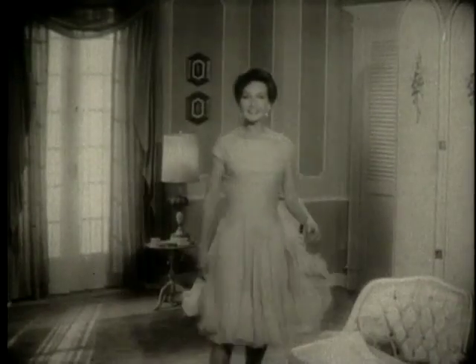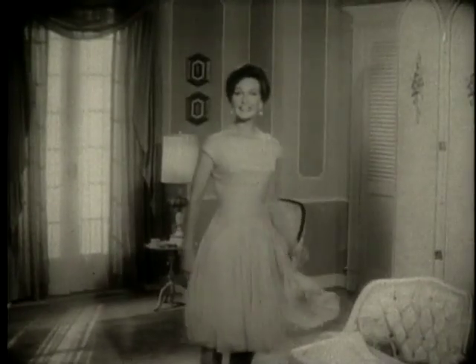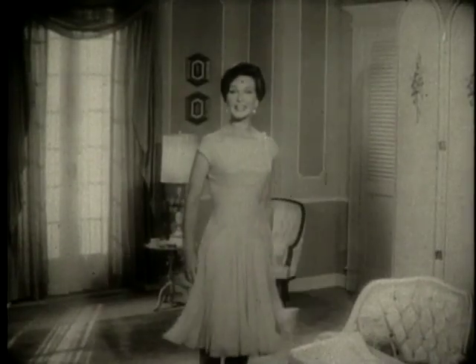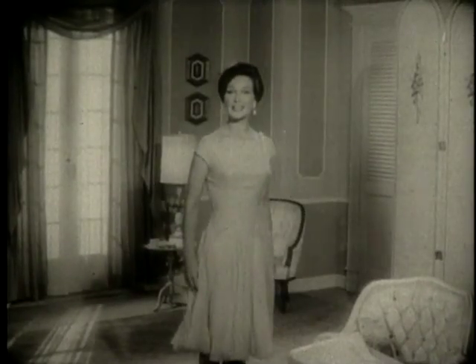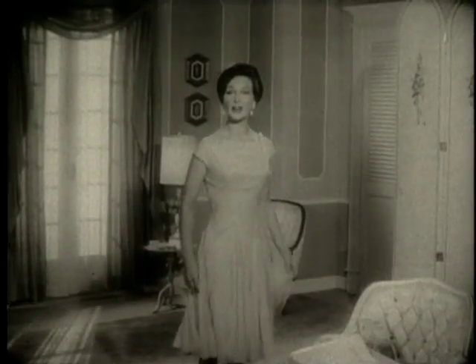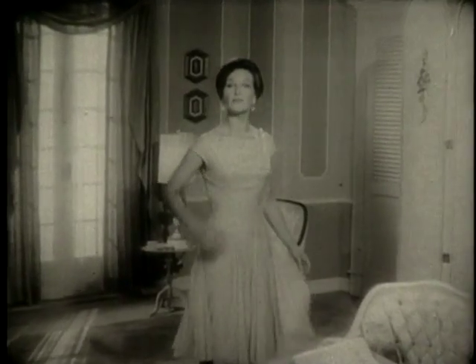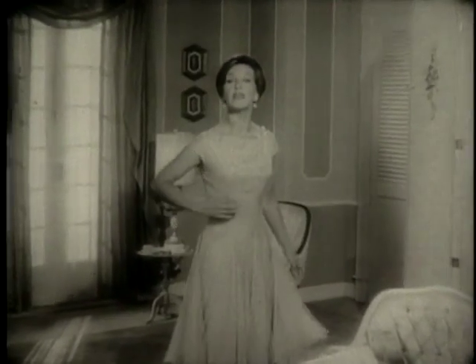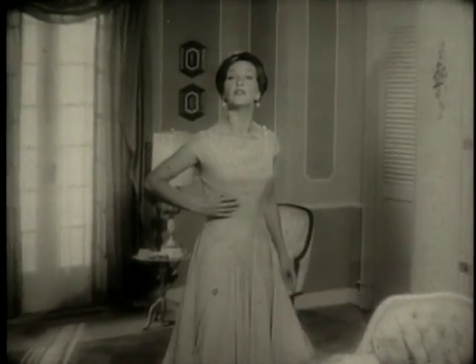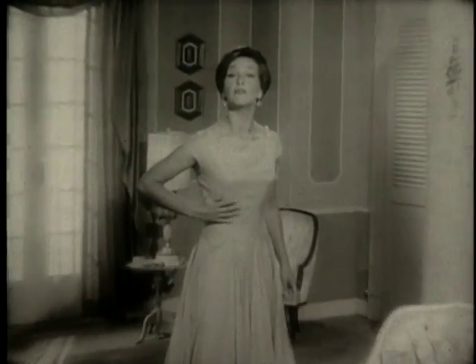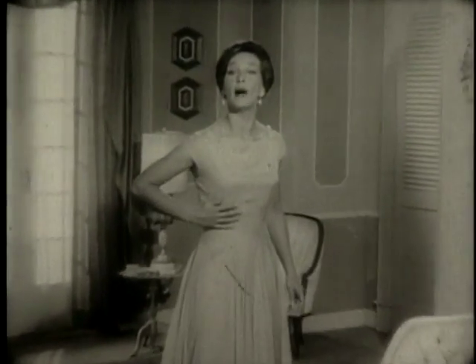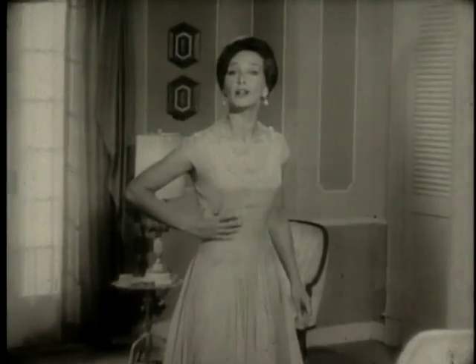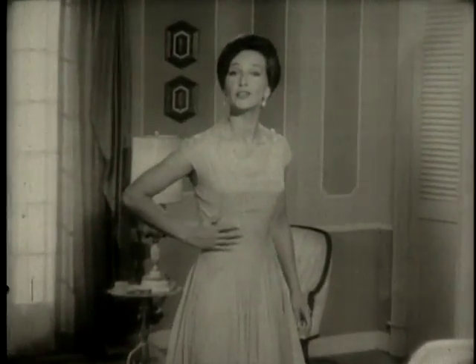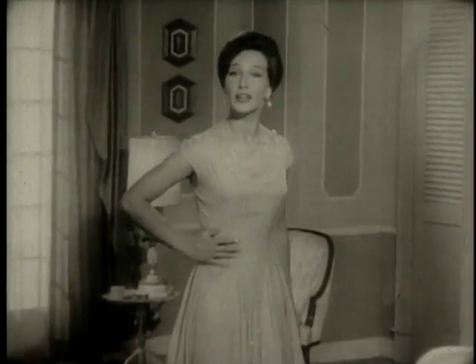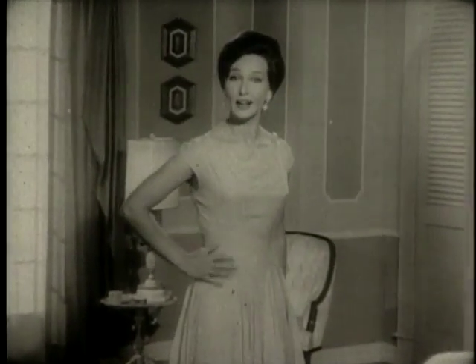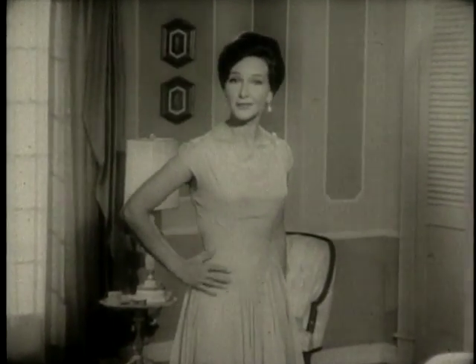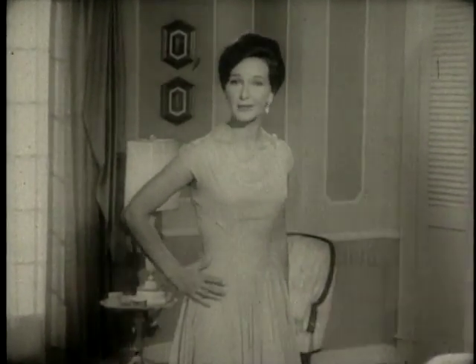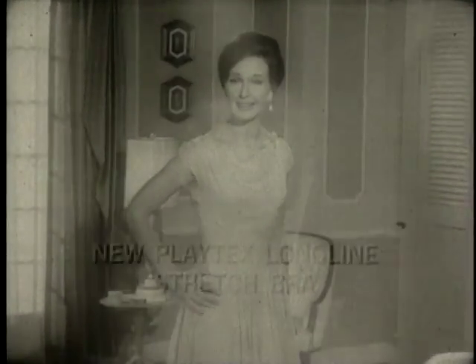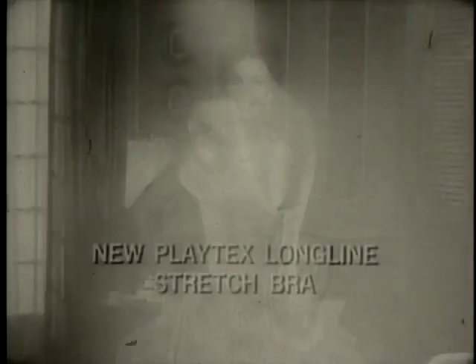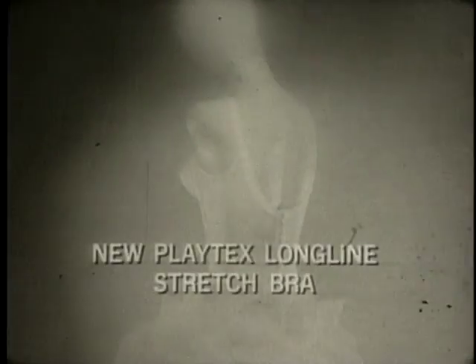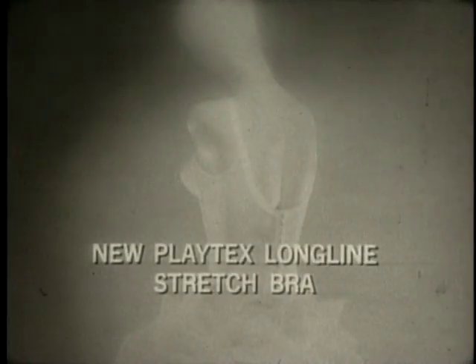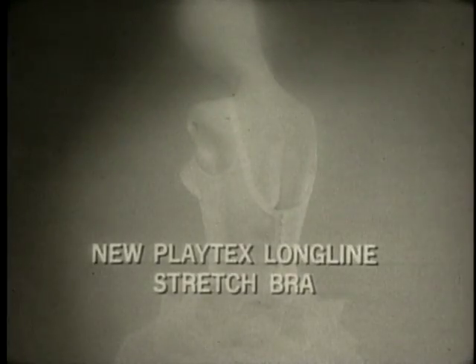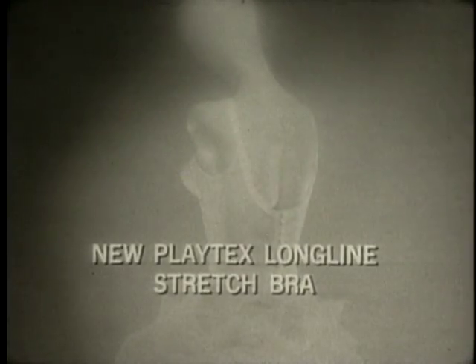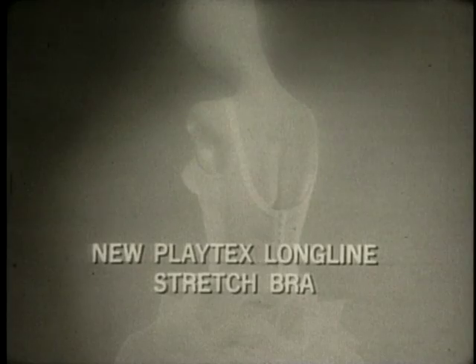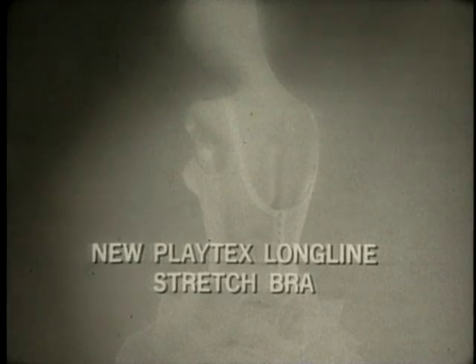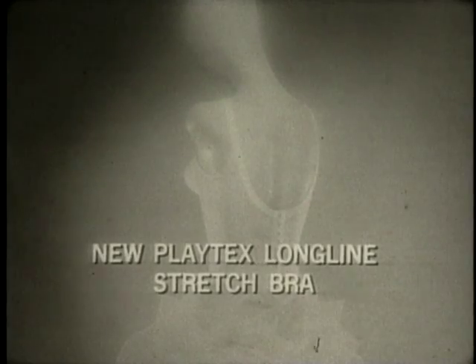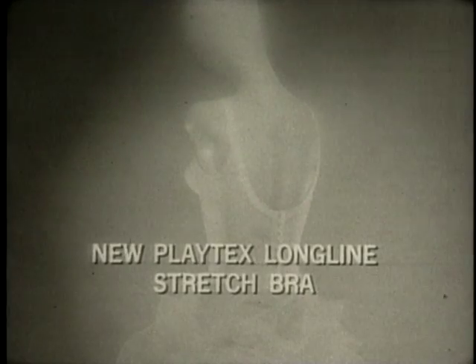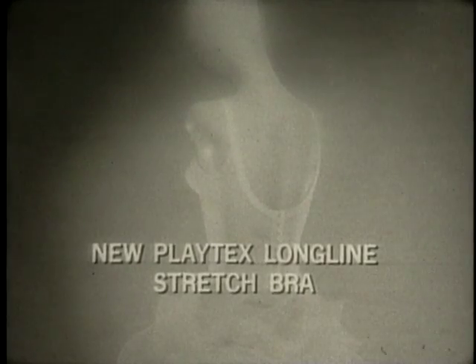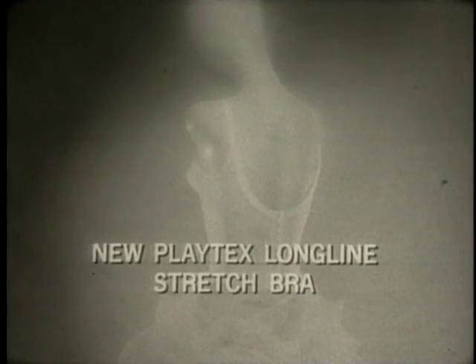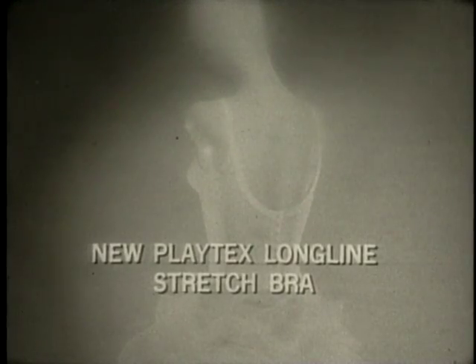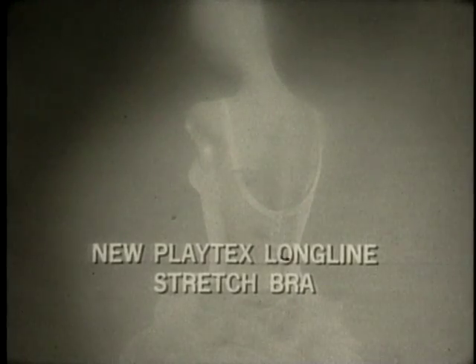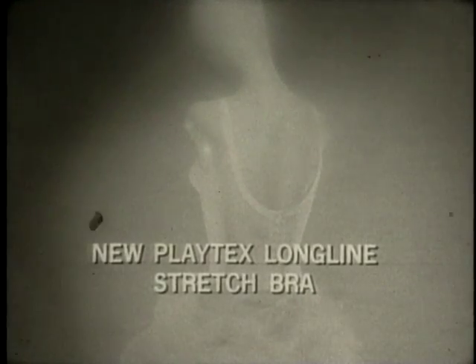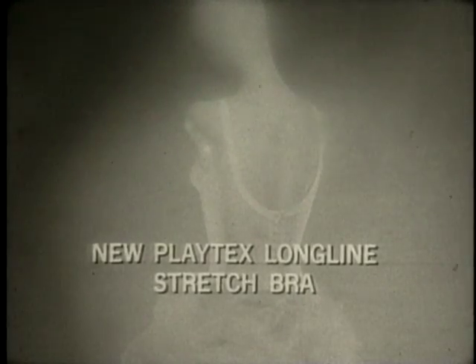Takes care of midriff bulge comfortably. New Playtex longline stretch bra.